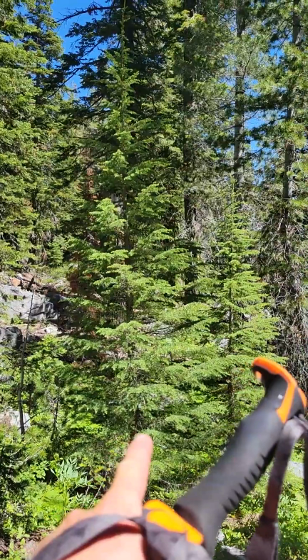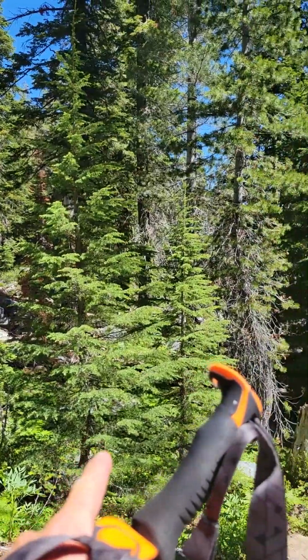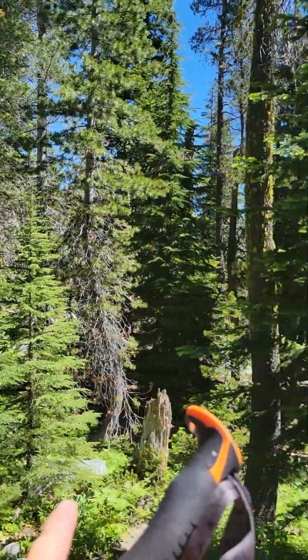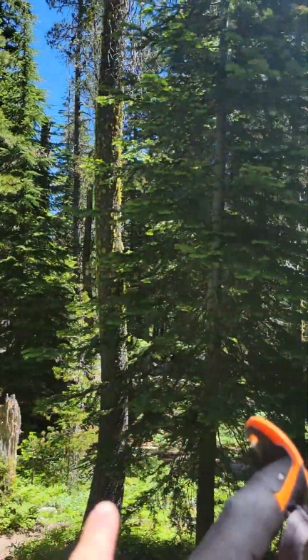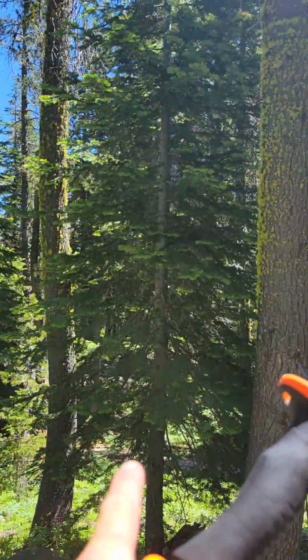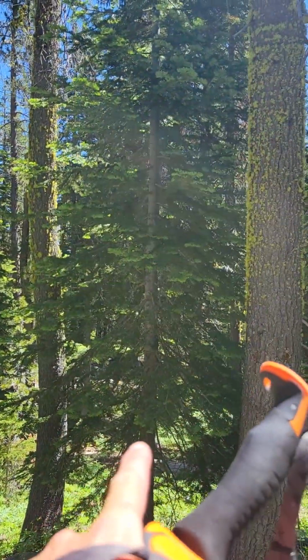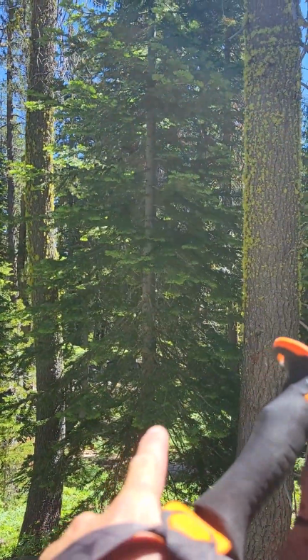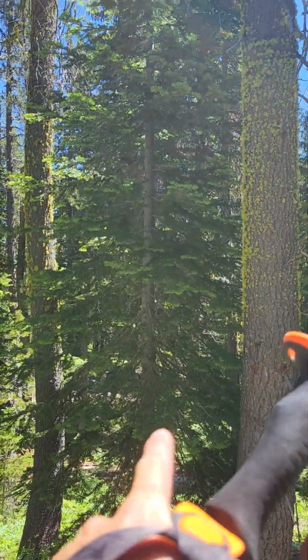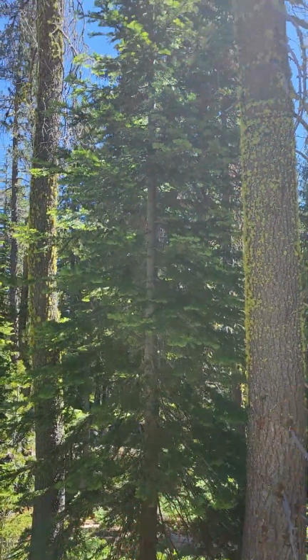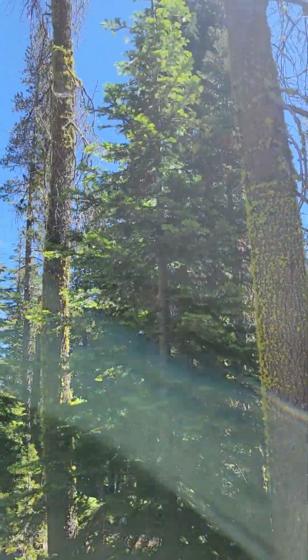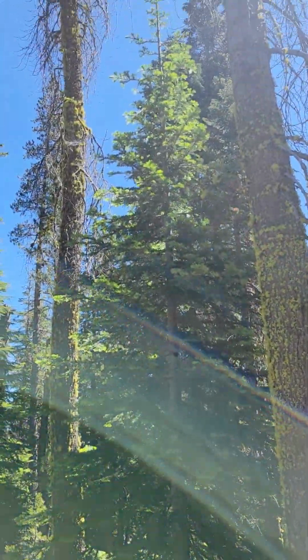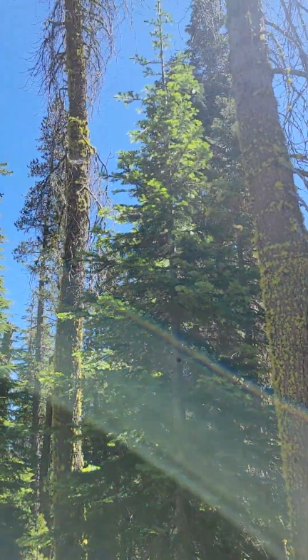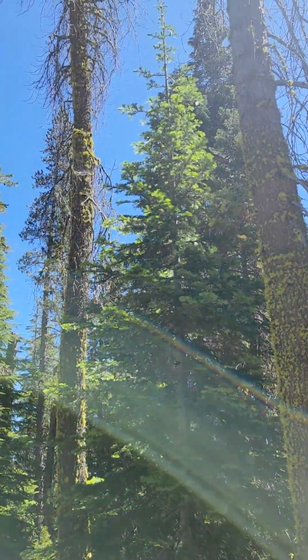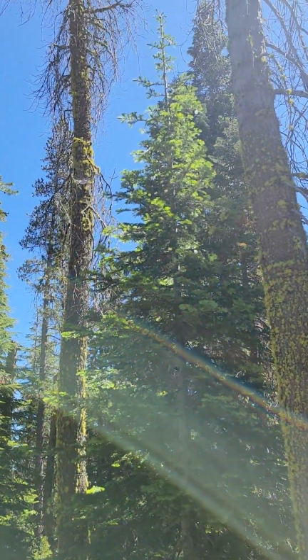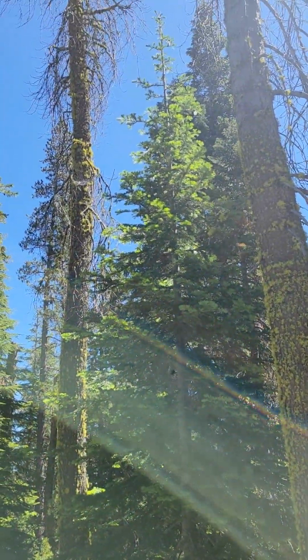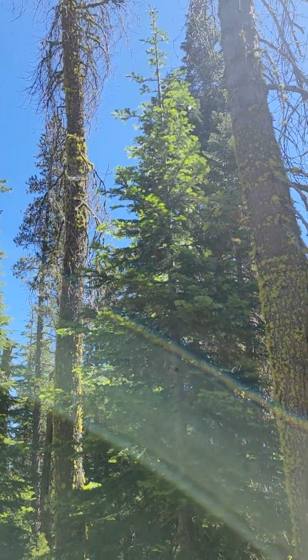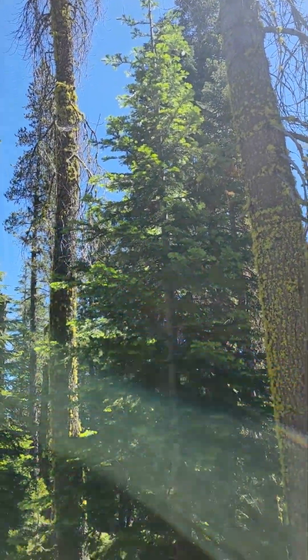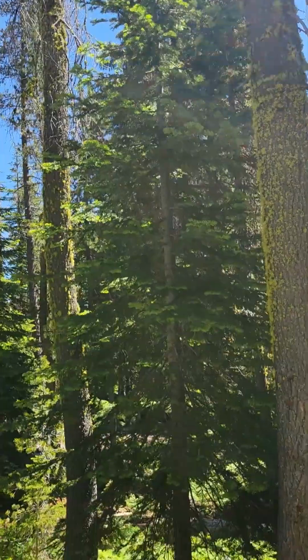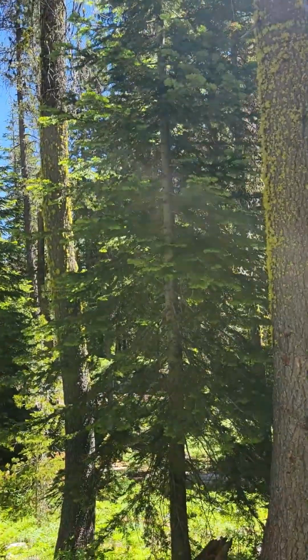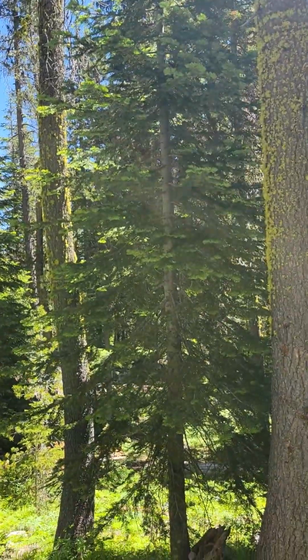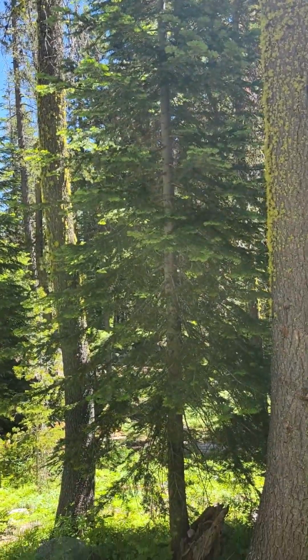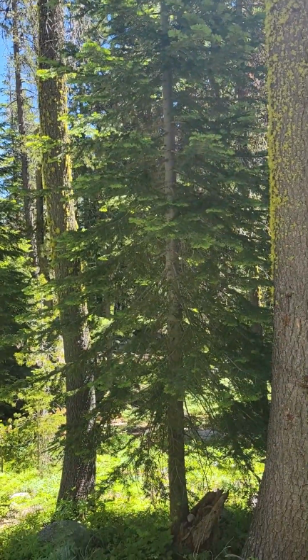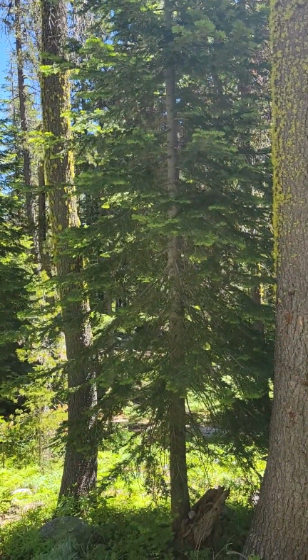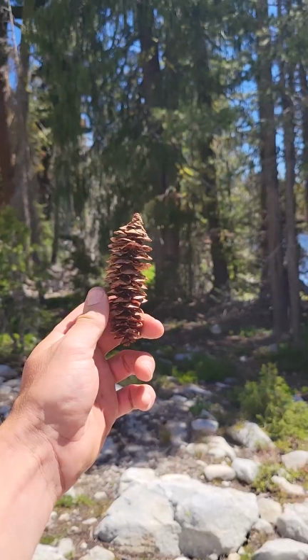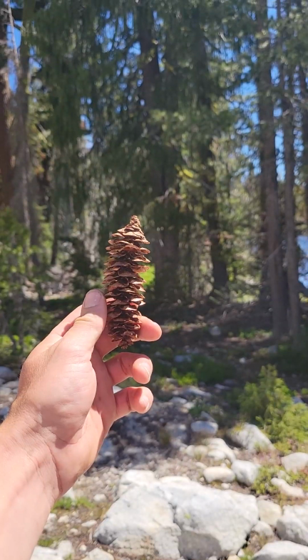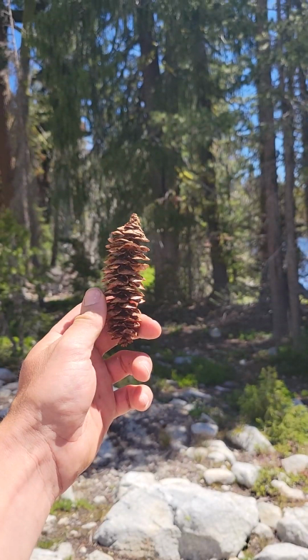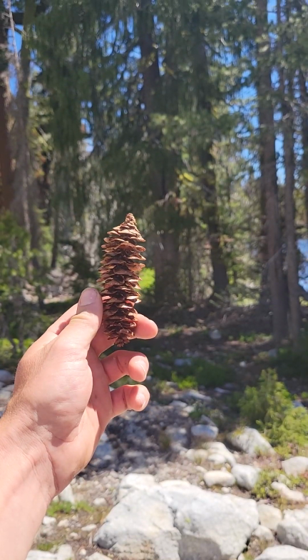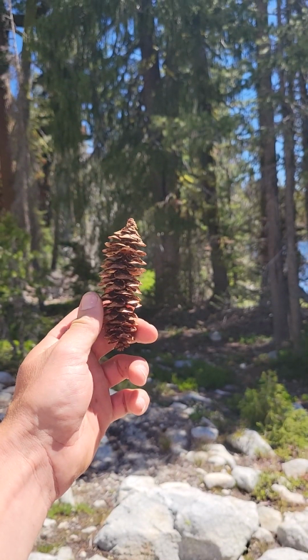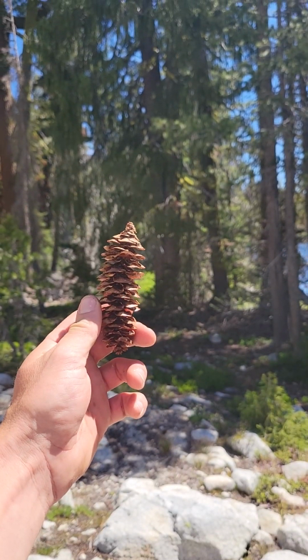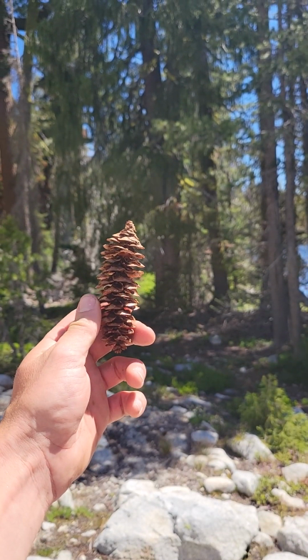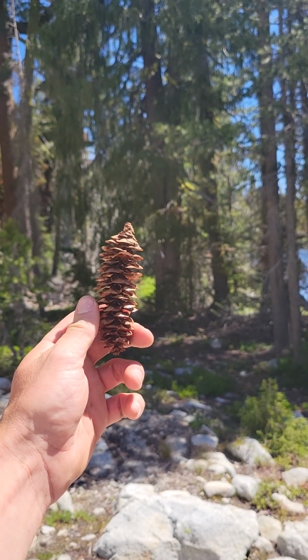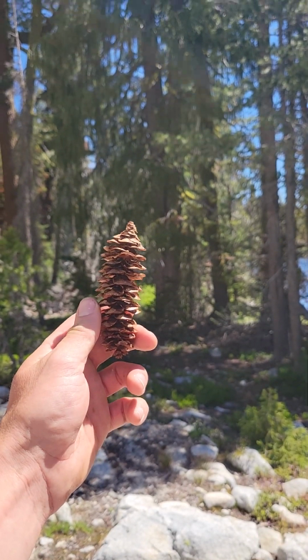That little guy. That little guy — white firs. This is a Brewer's spruce.